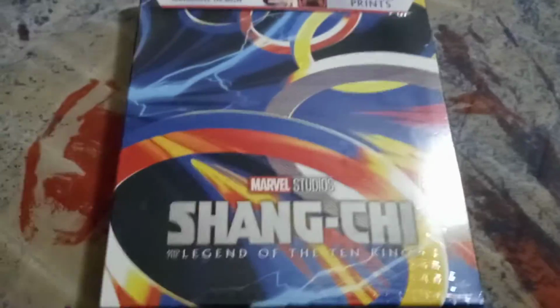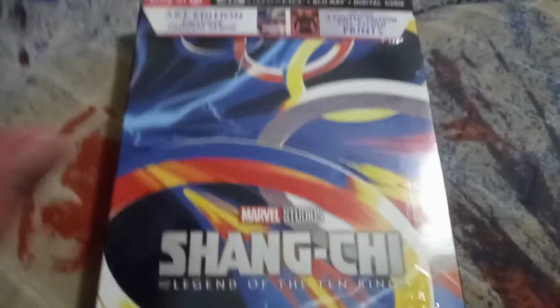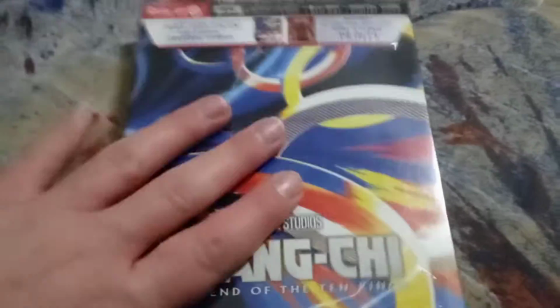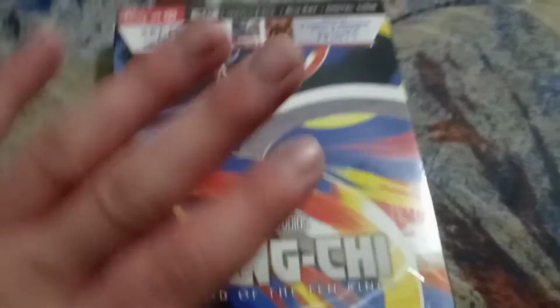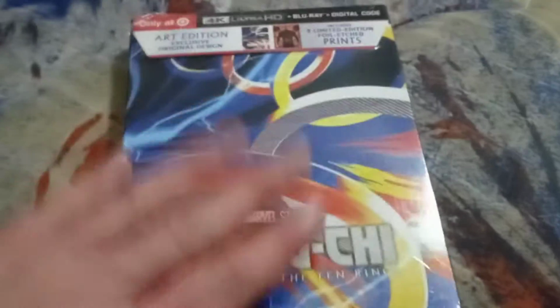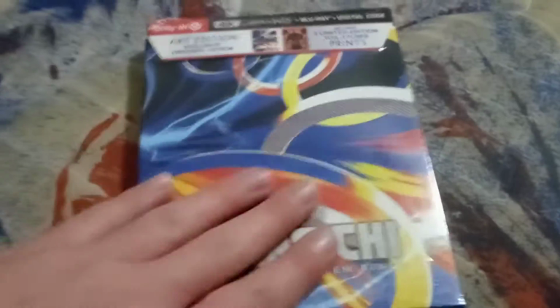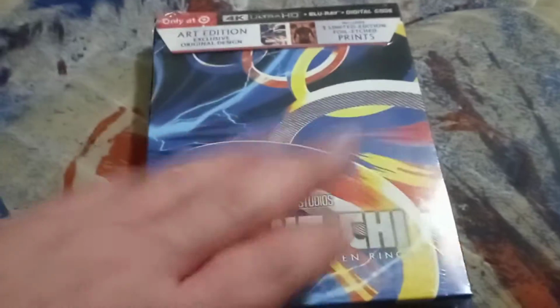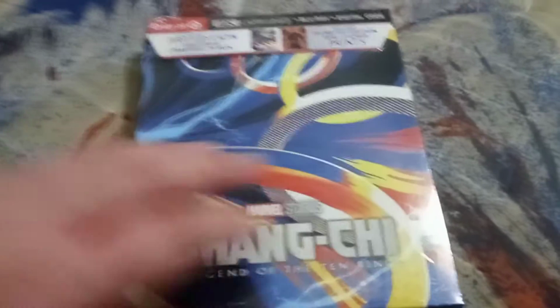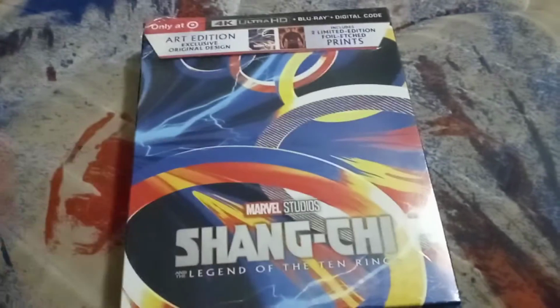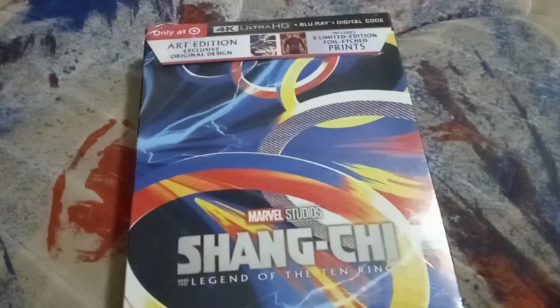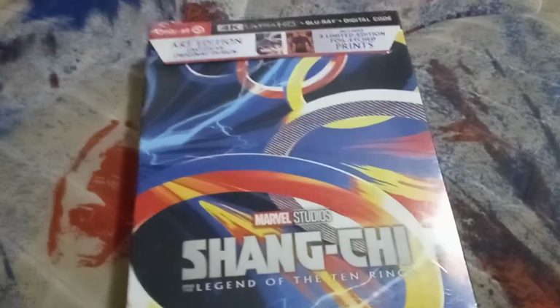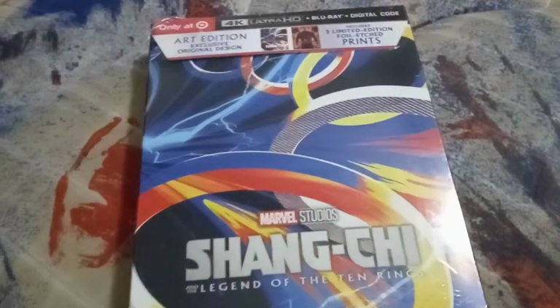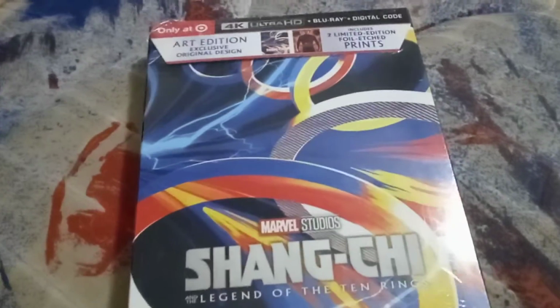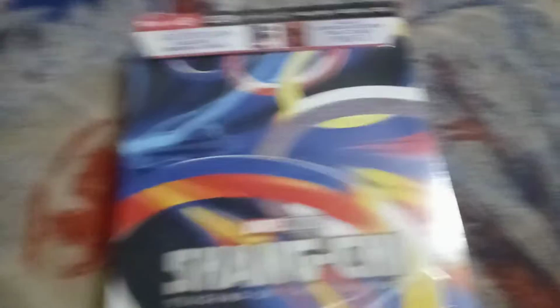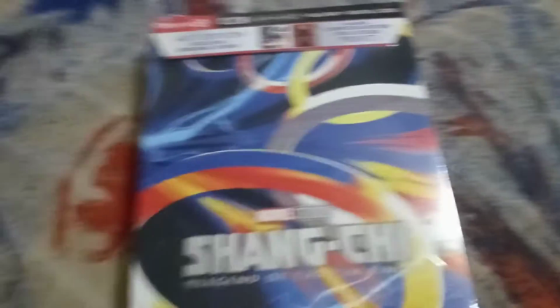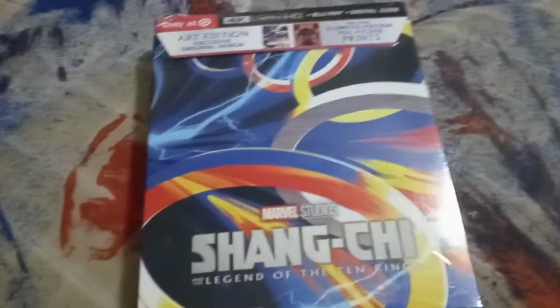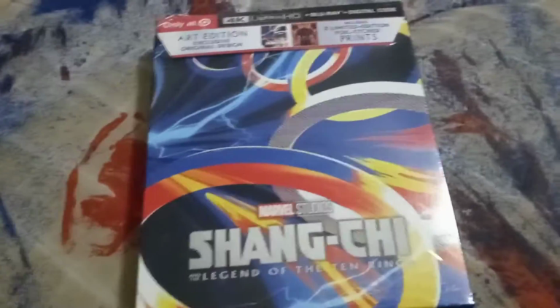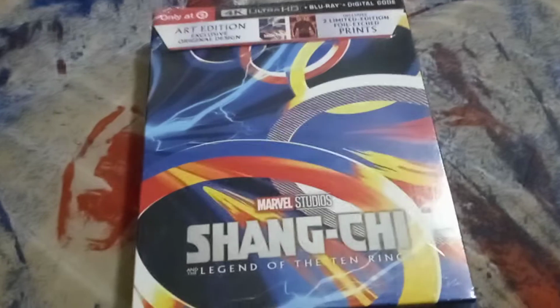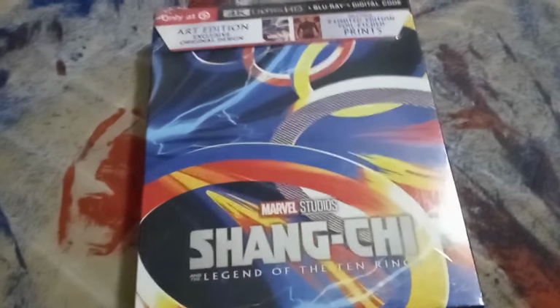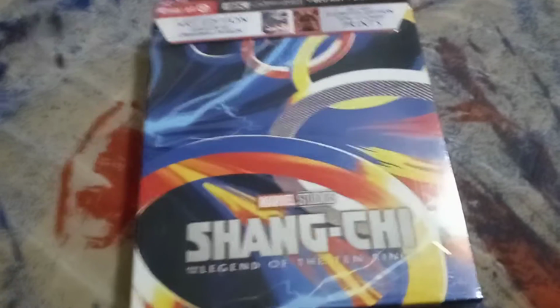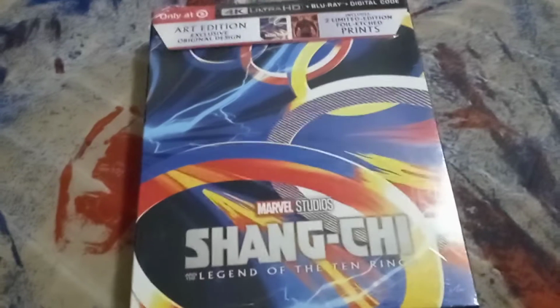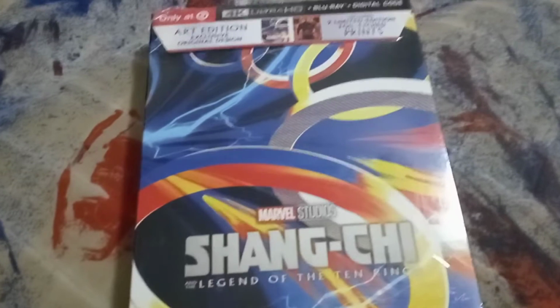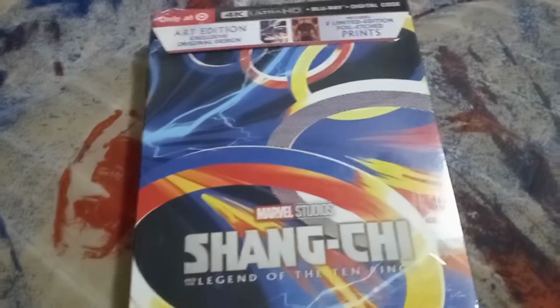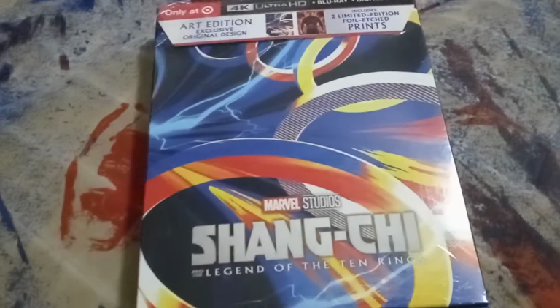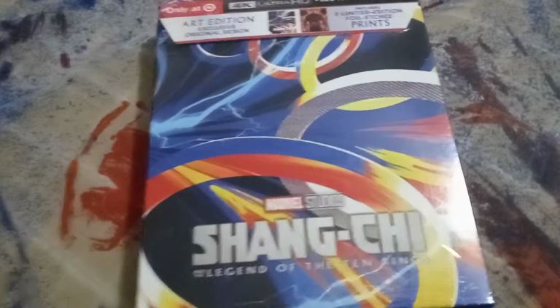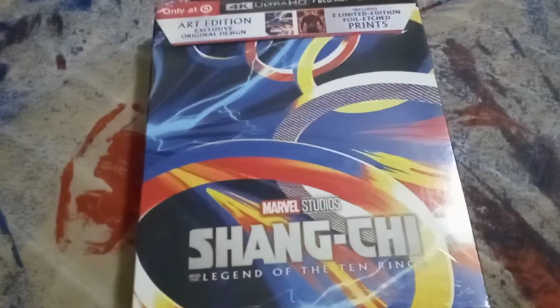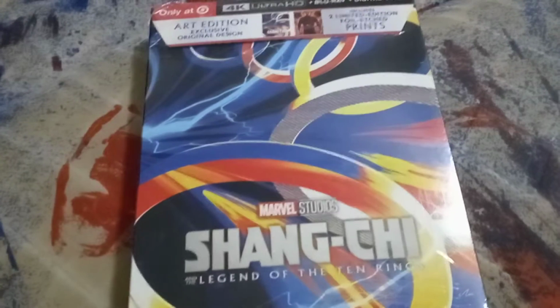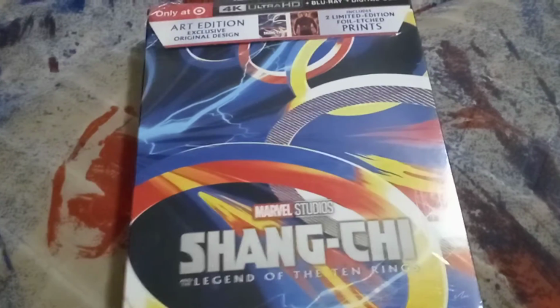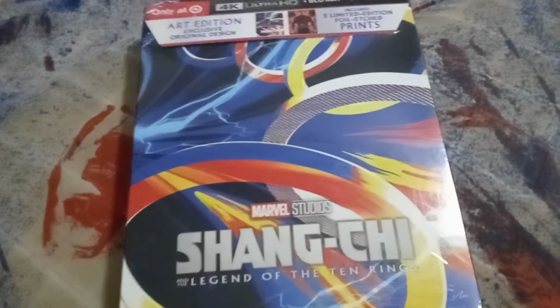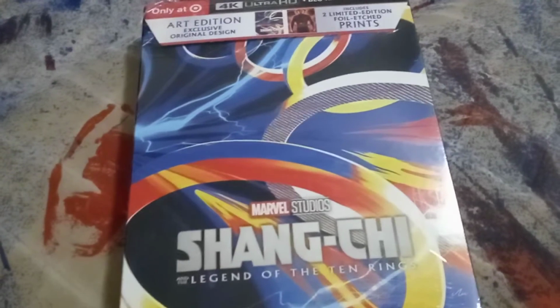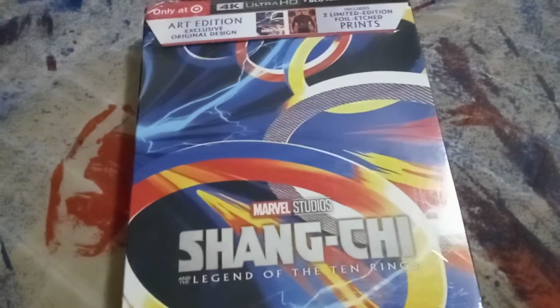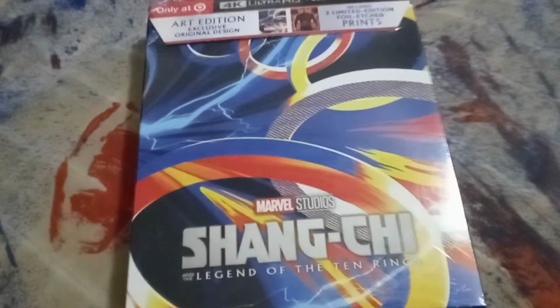I bet this movie was really fun to watch in IMAX on Labor Day weekend.